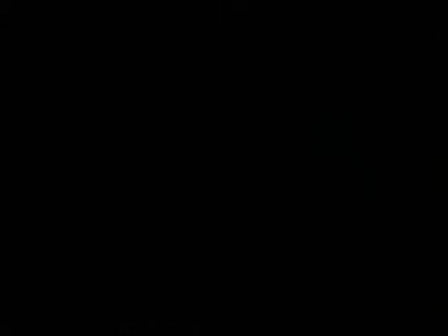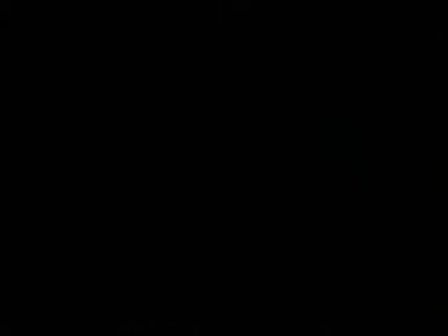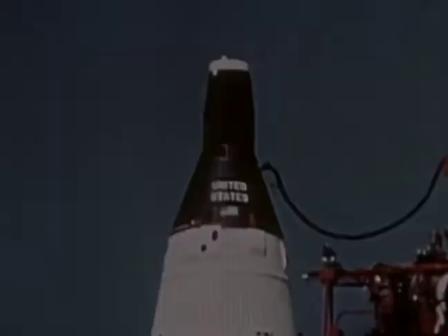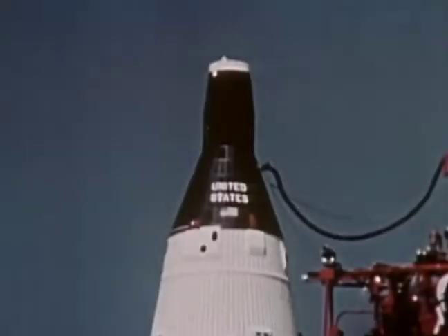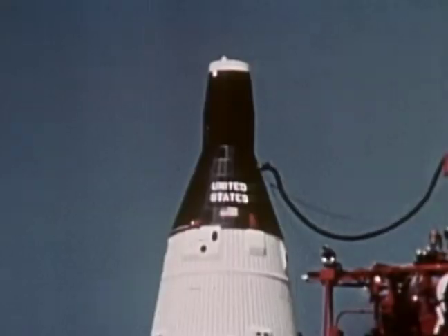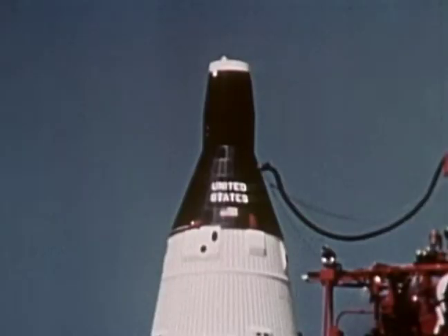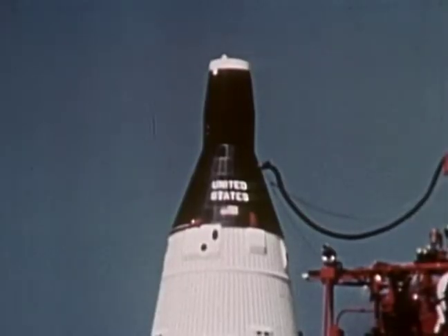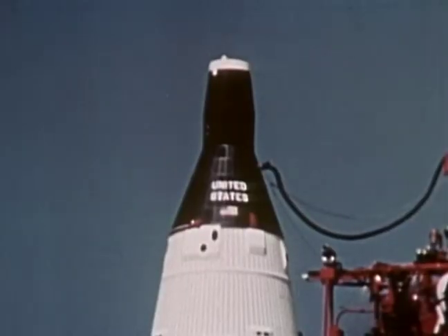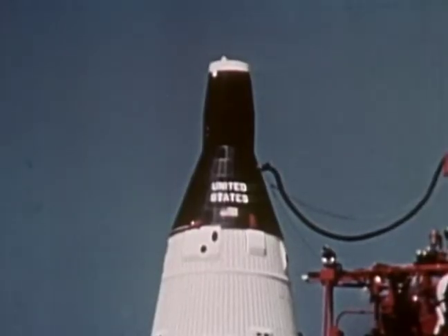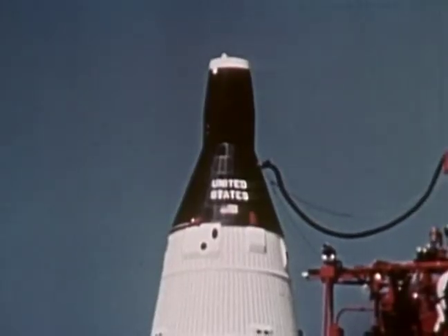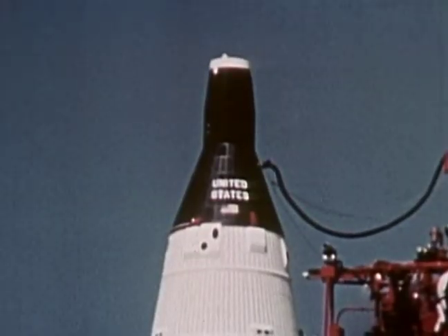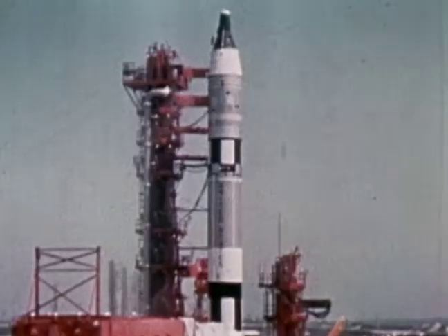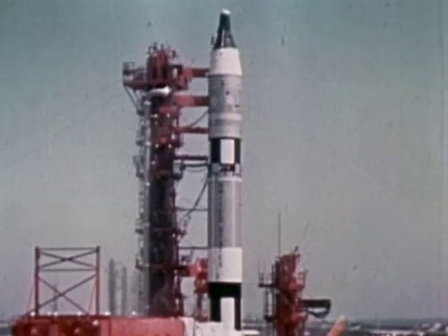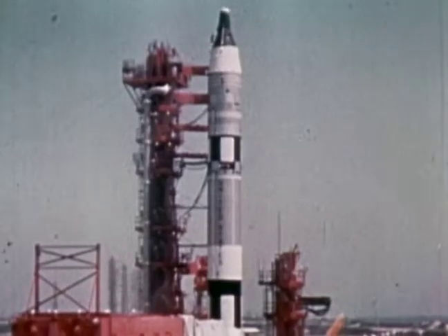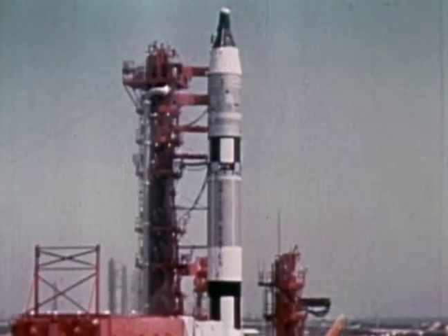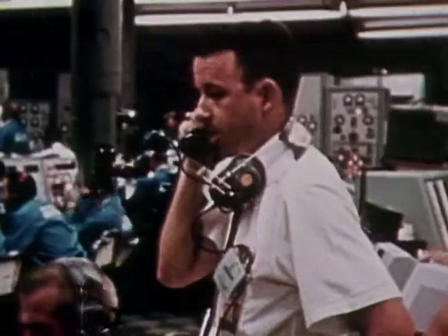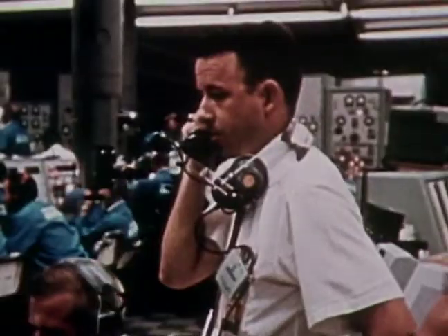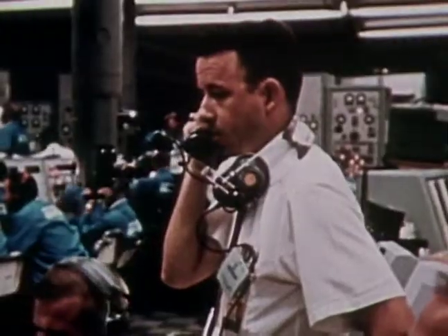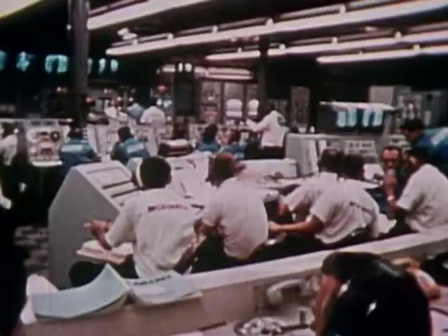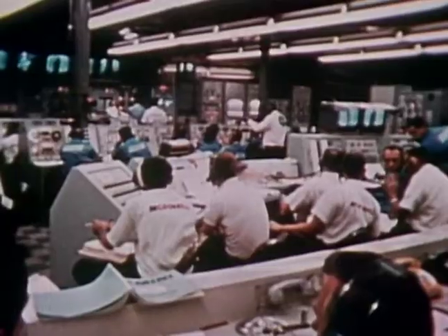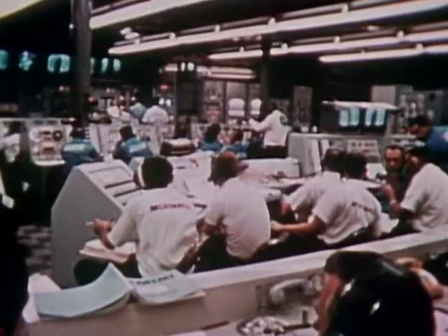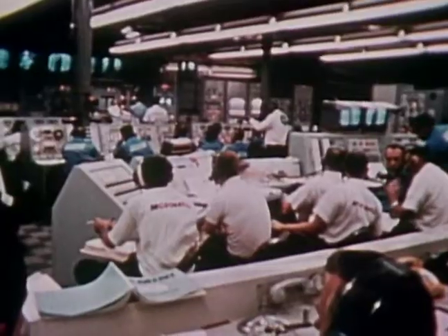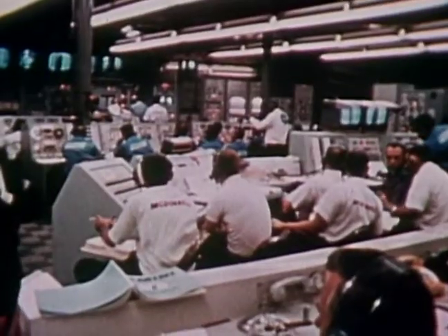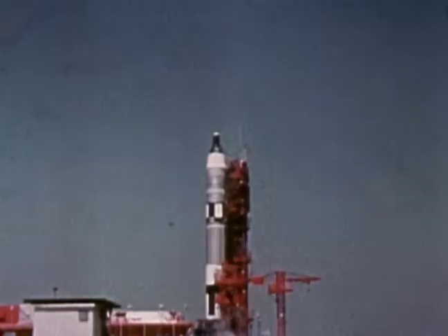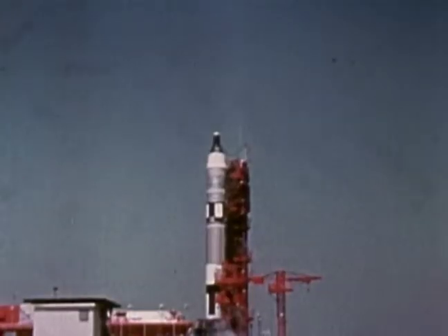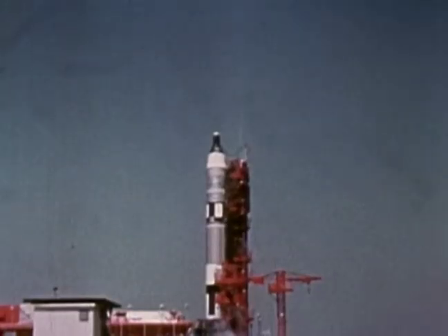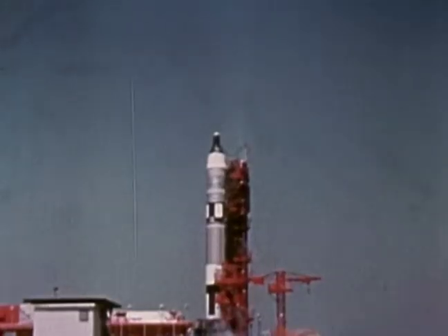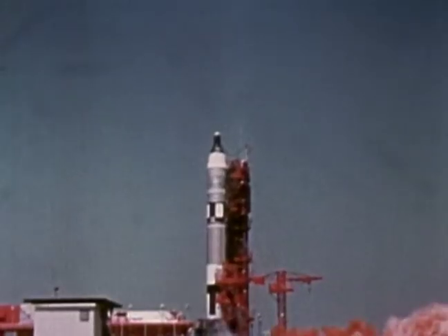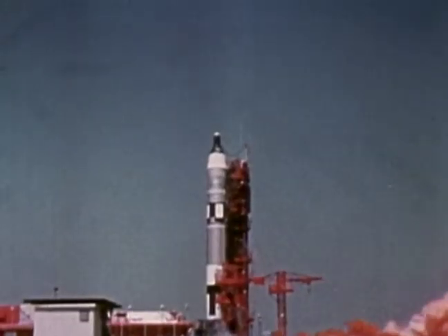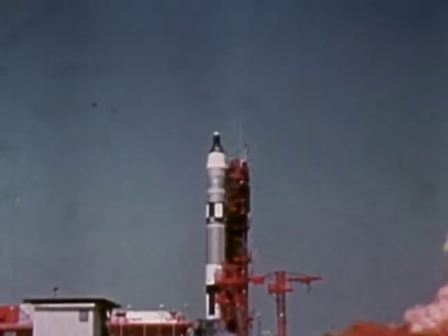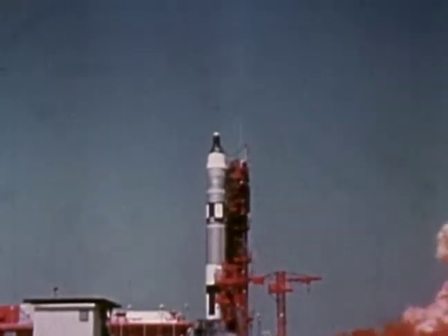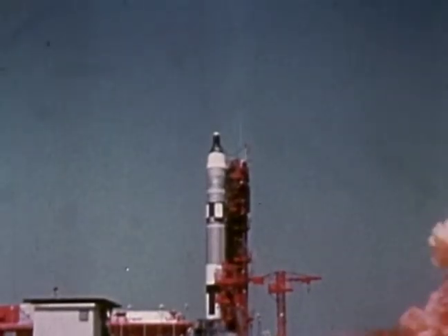Five, four, three, two, one, zero. Ignition start.